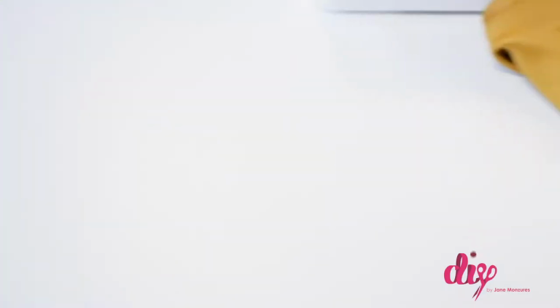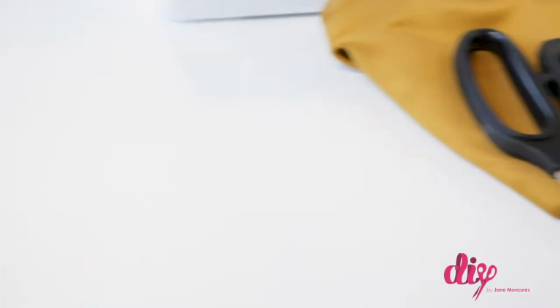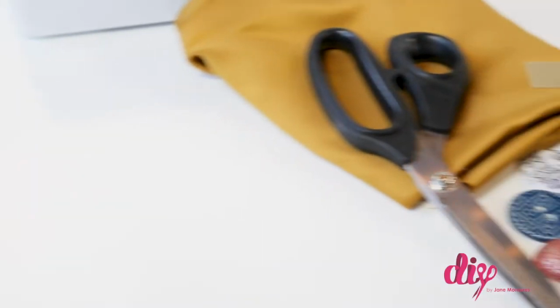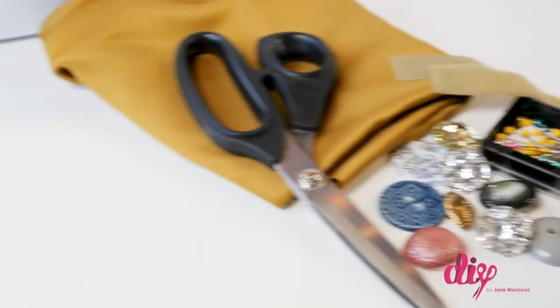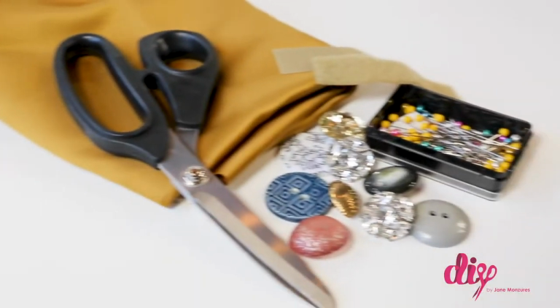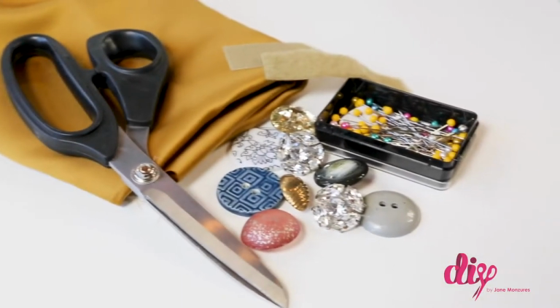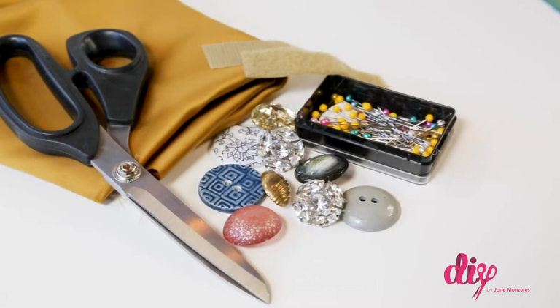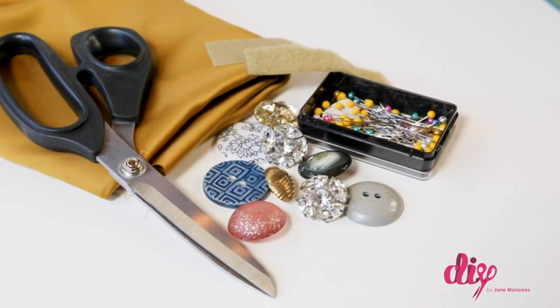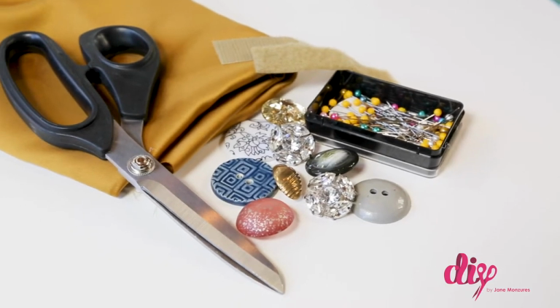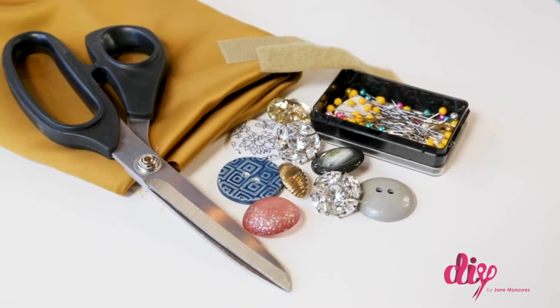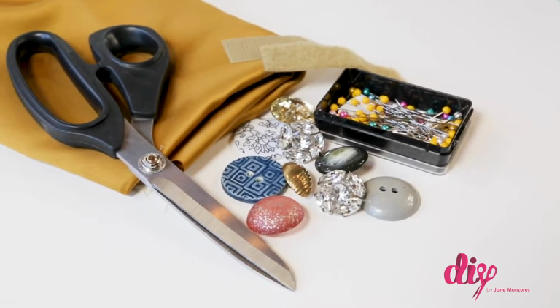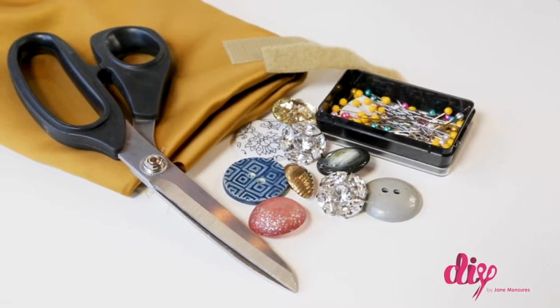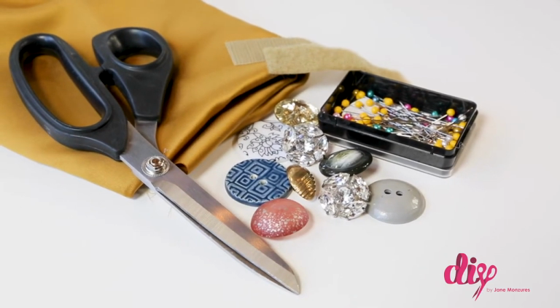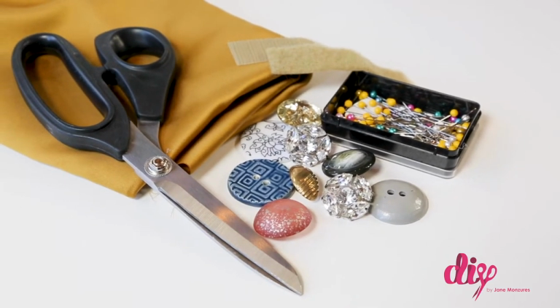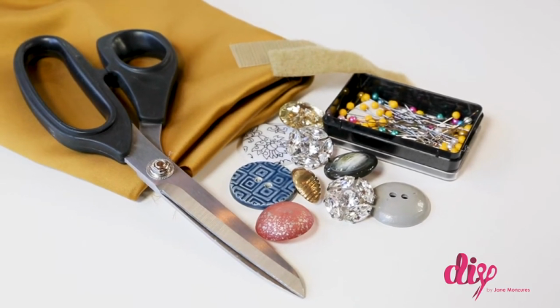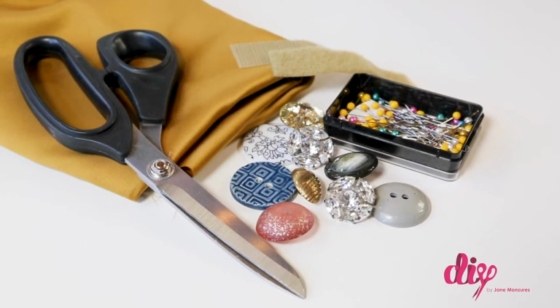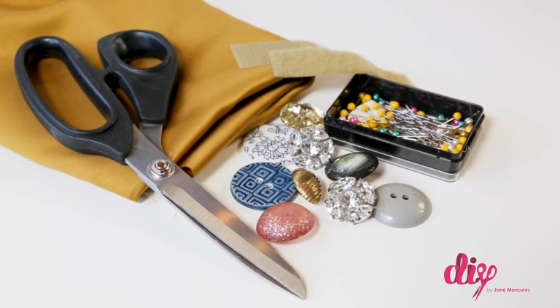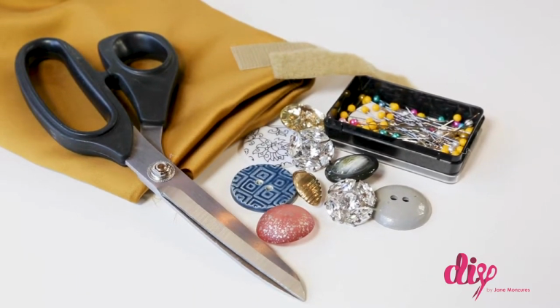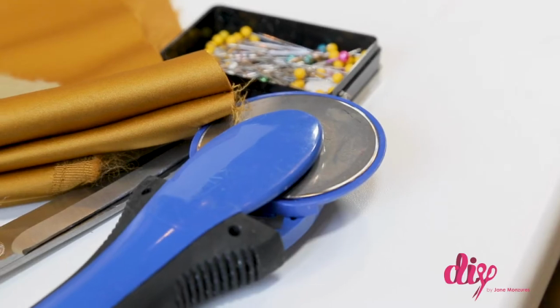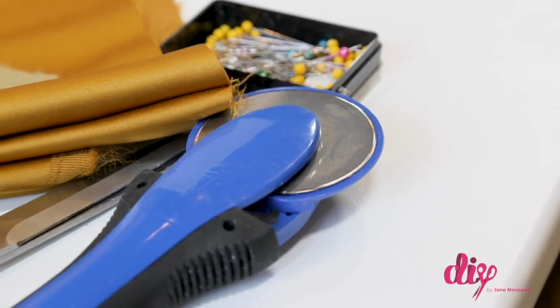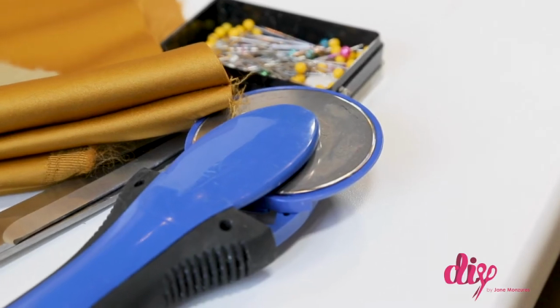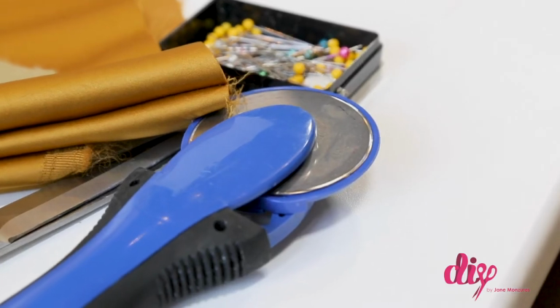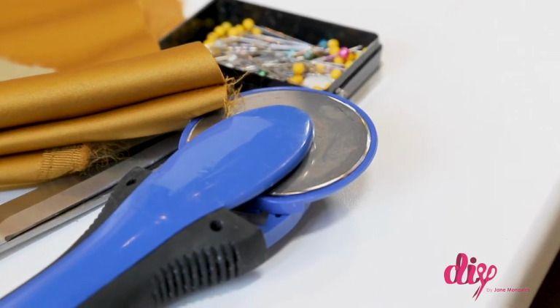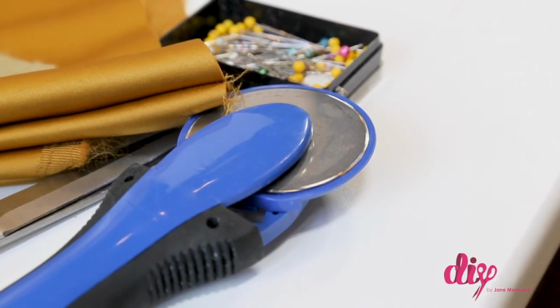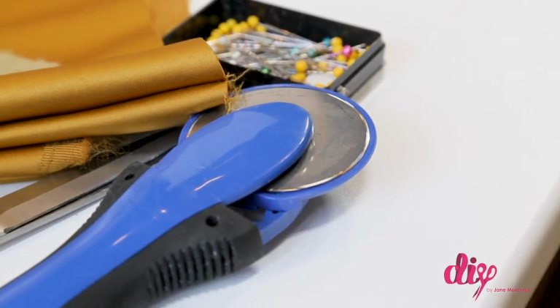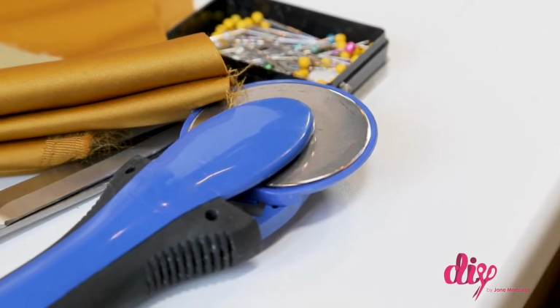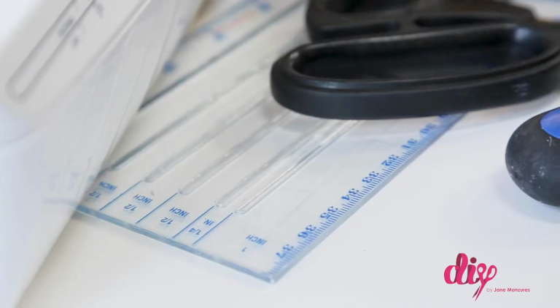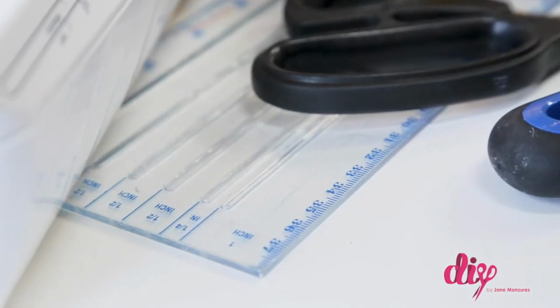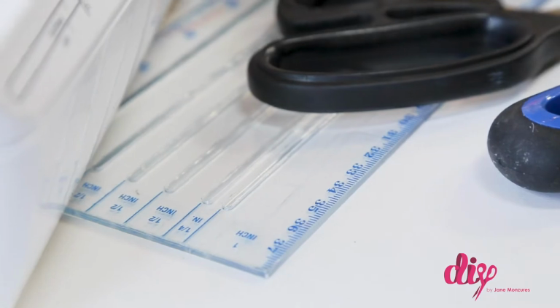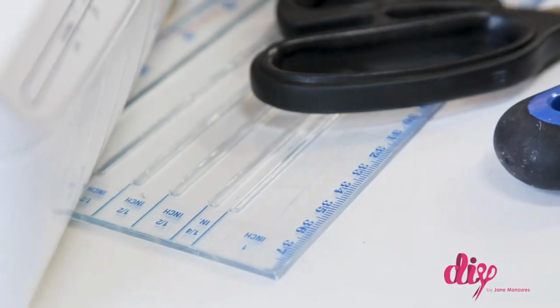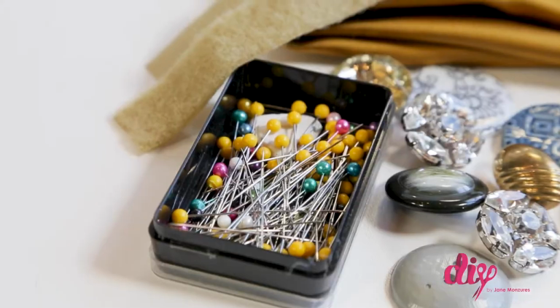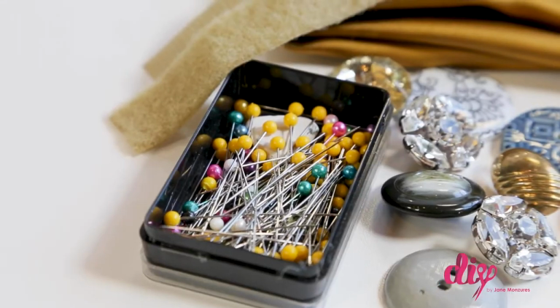You'll need fabric scraps, a decorative button, hook and loop fastener, scissors or a rotary cutter, a straight edge, and pins.